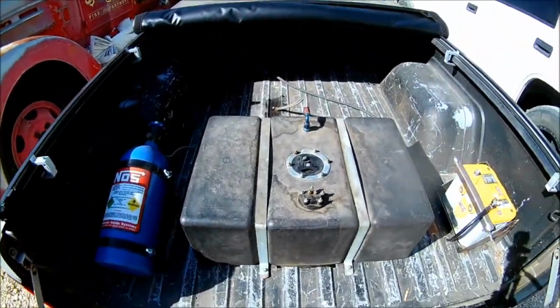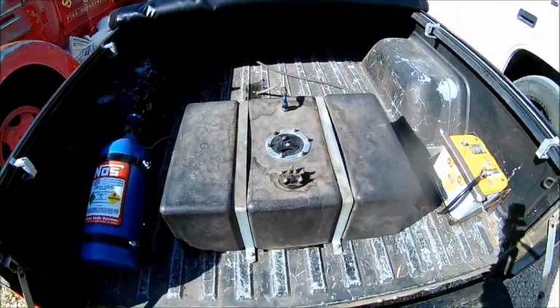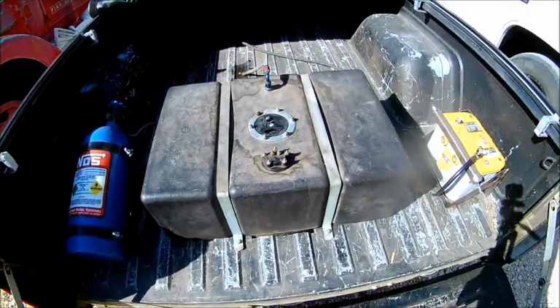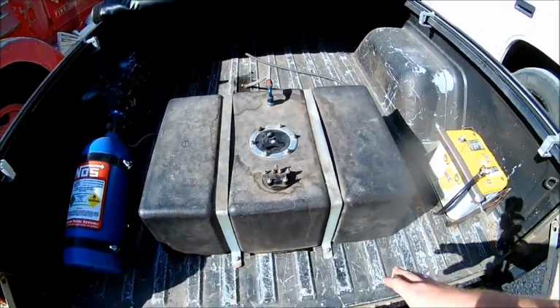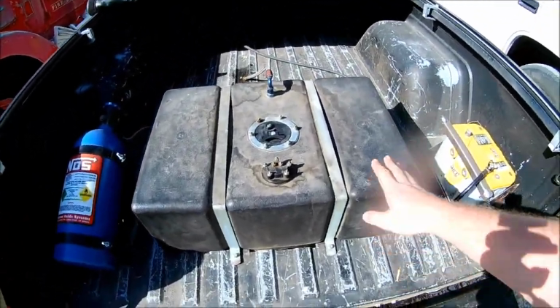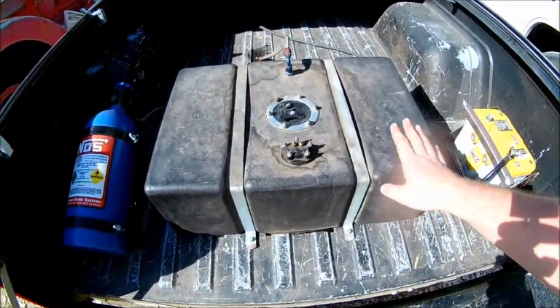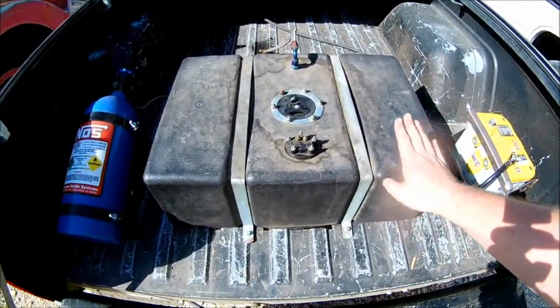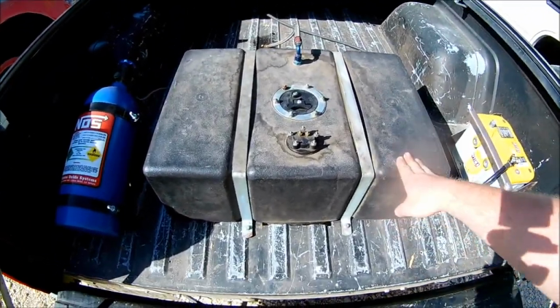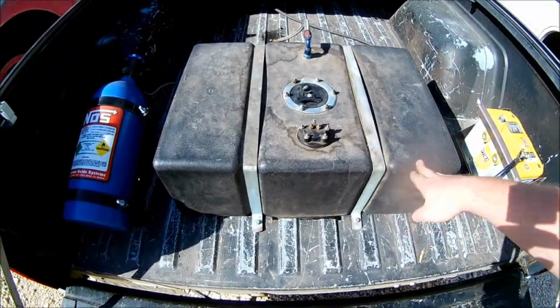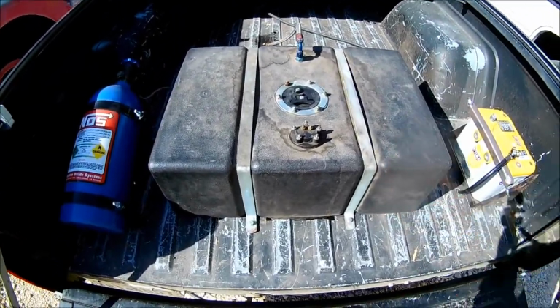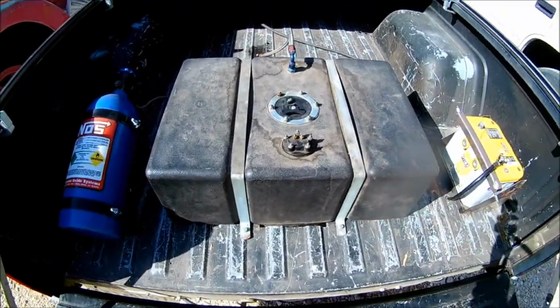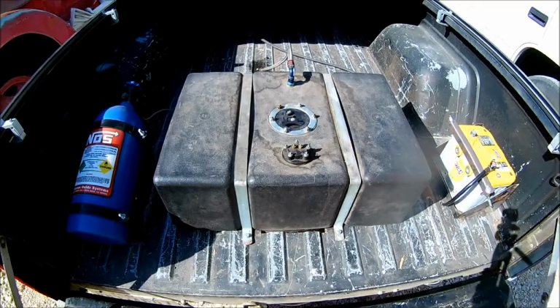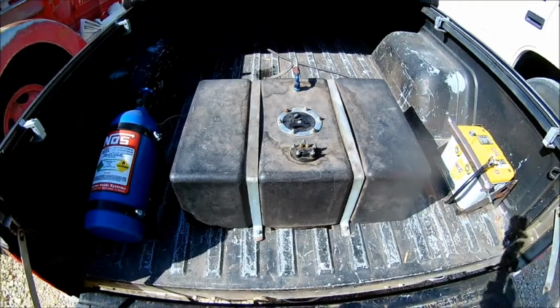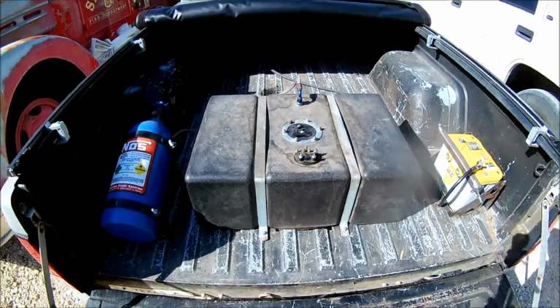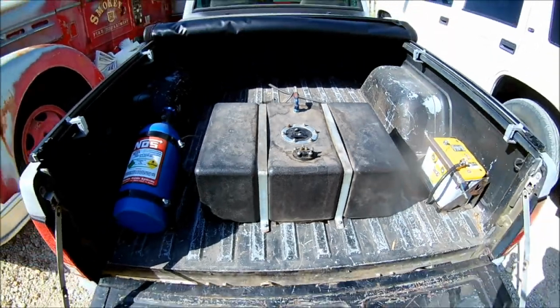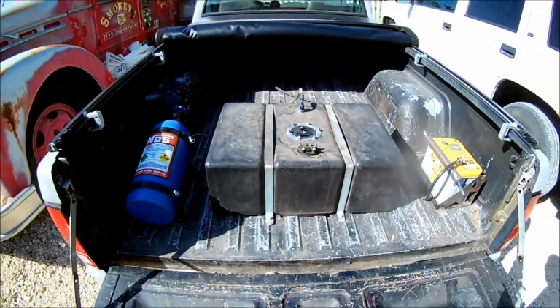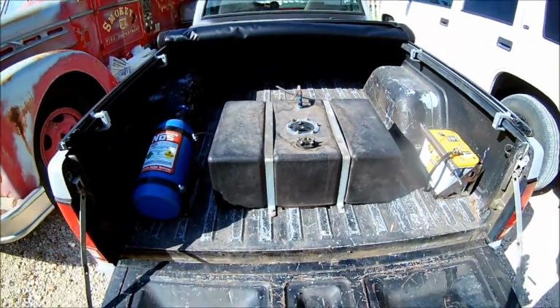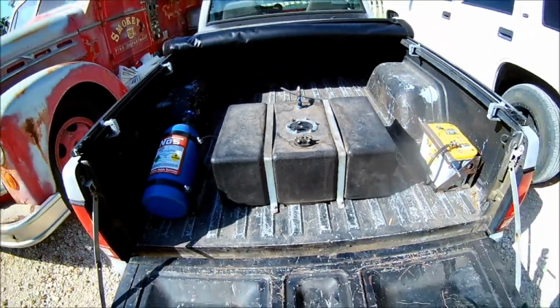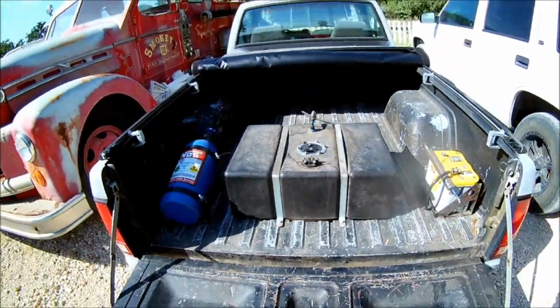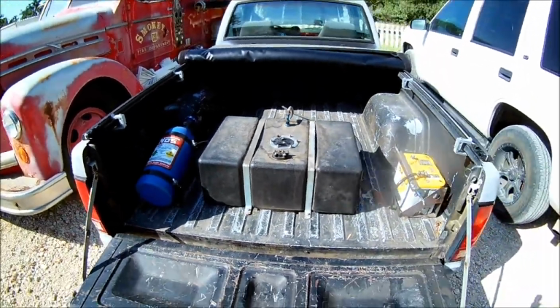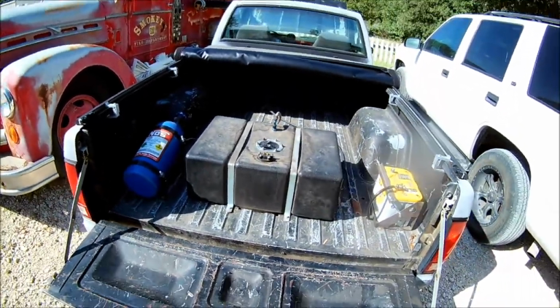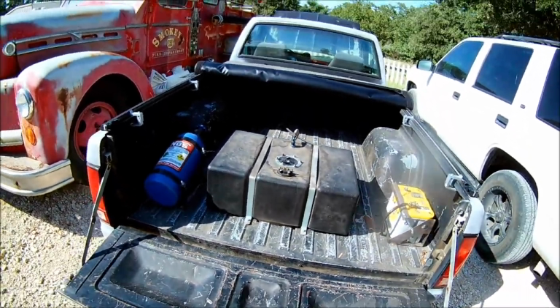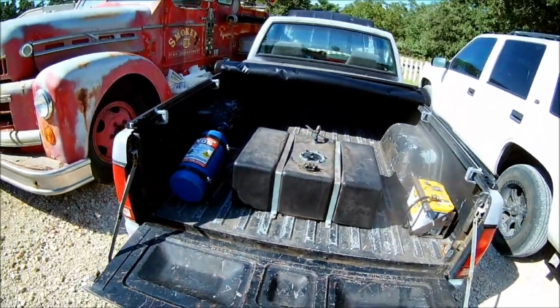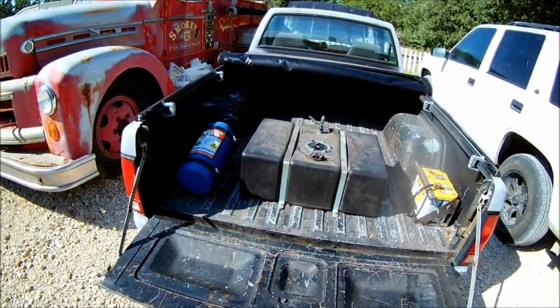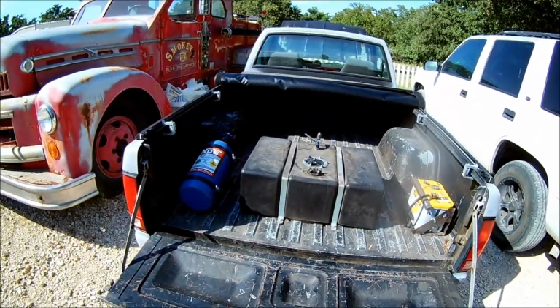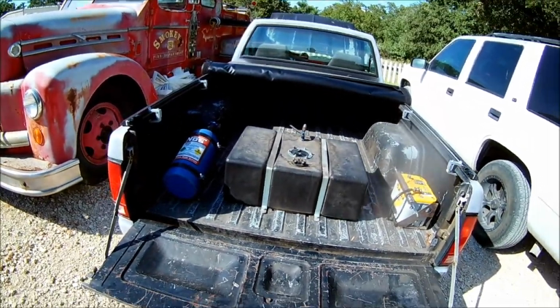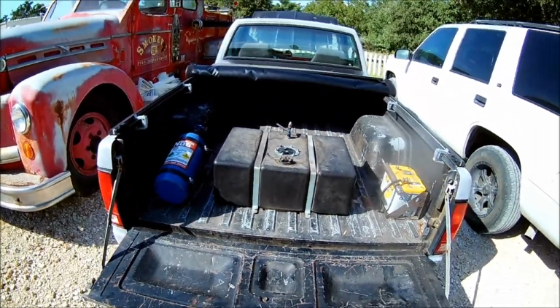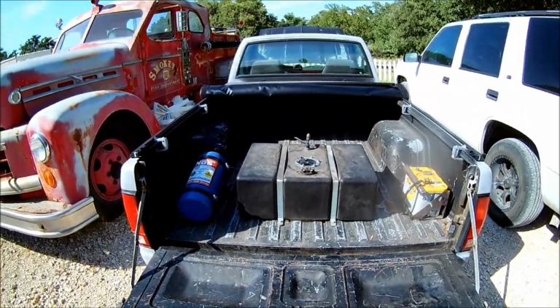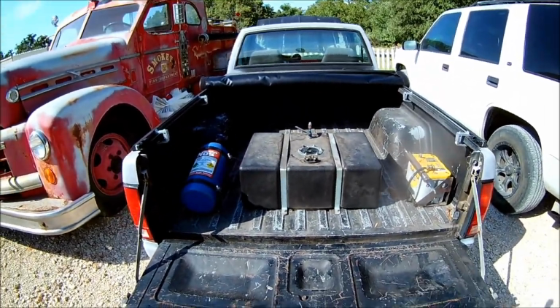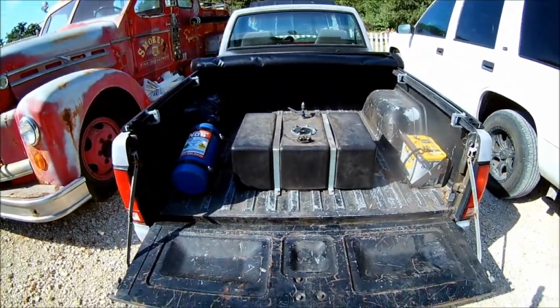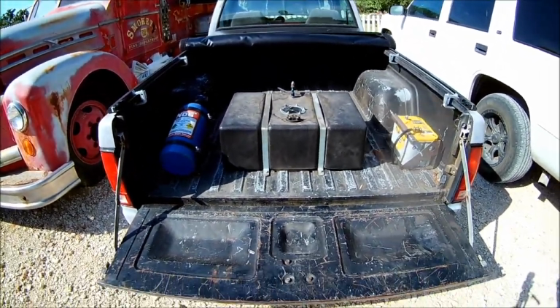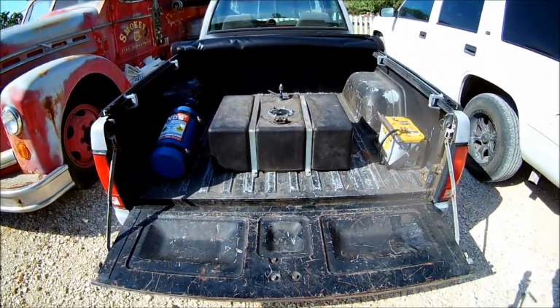I've got this whole new fuel system in right here, so I'm going to get started on that. But real quick, let's go to the garage.